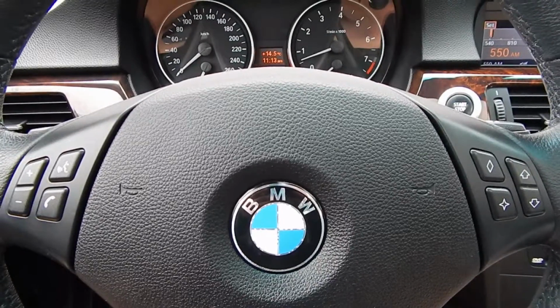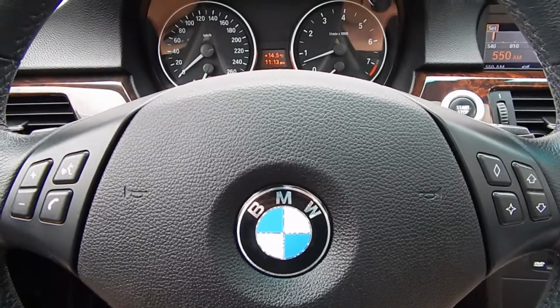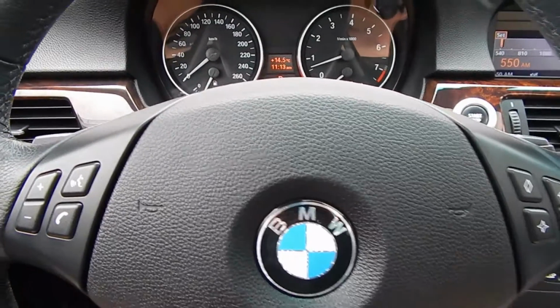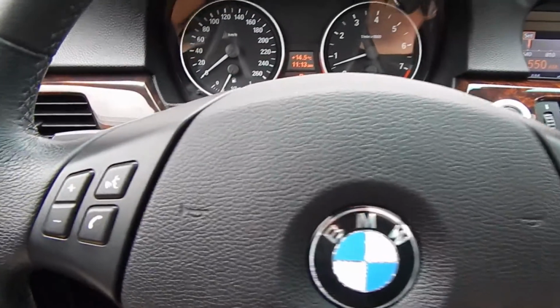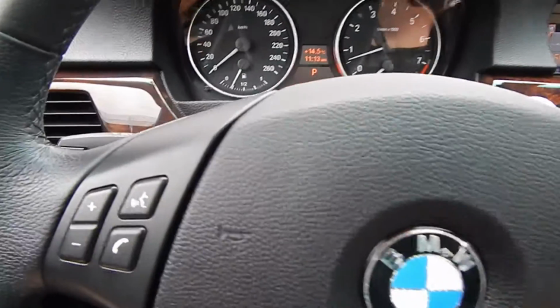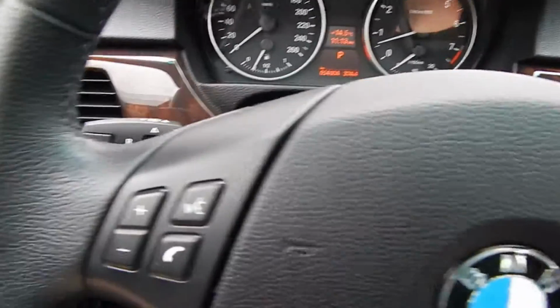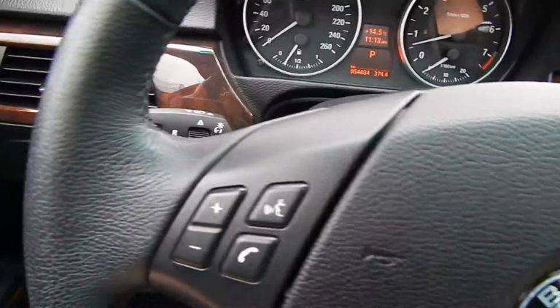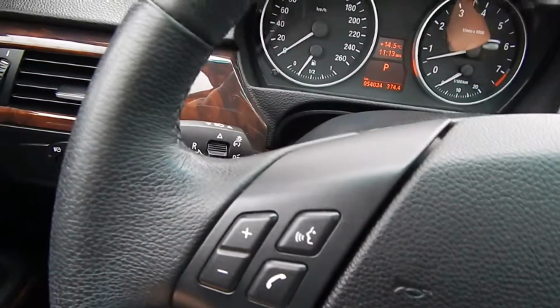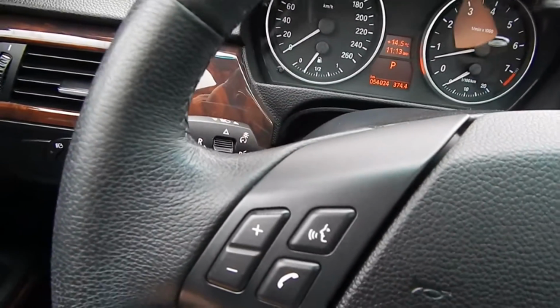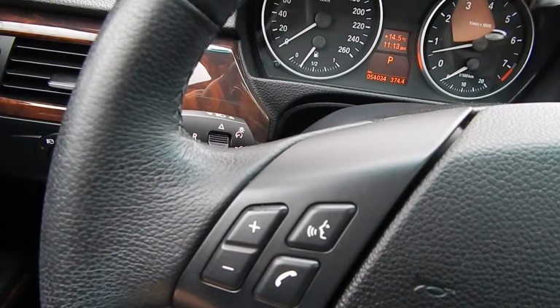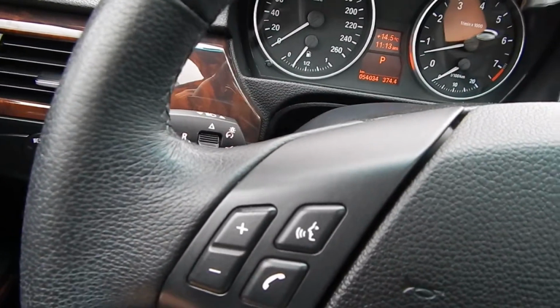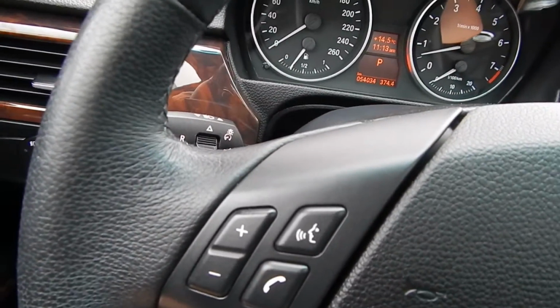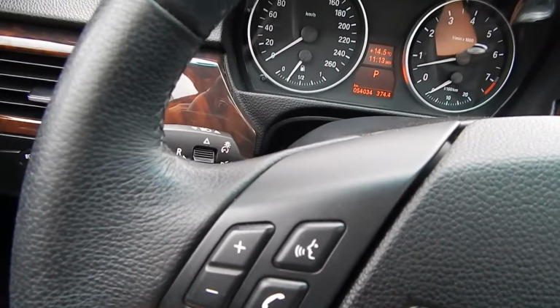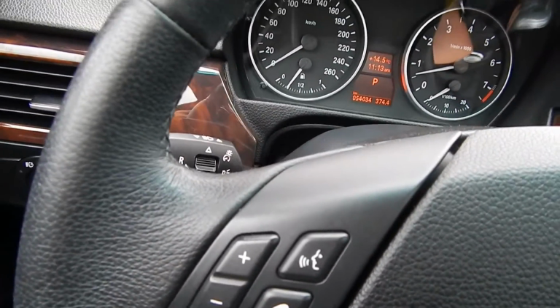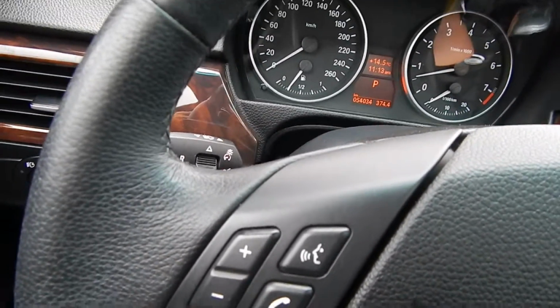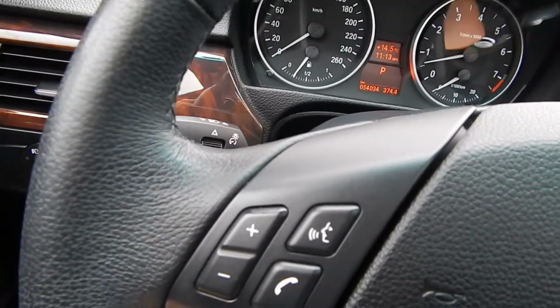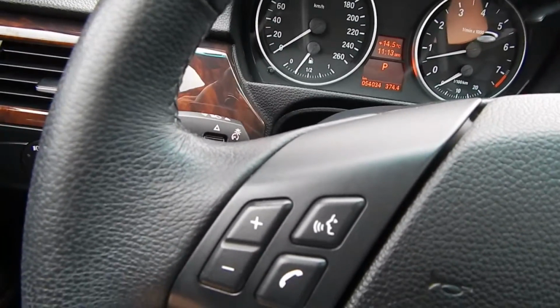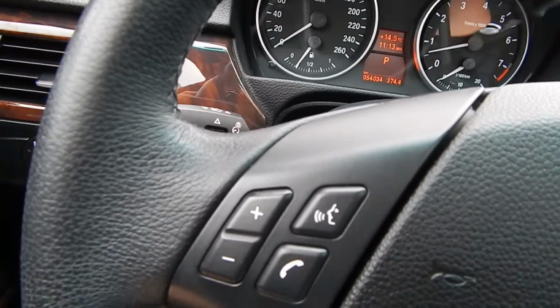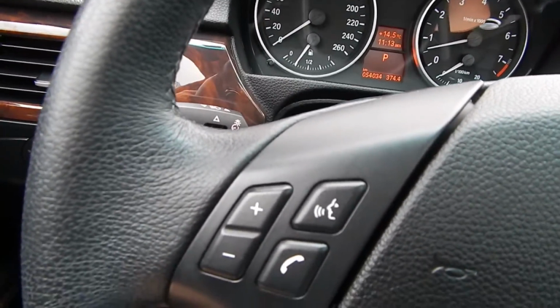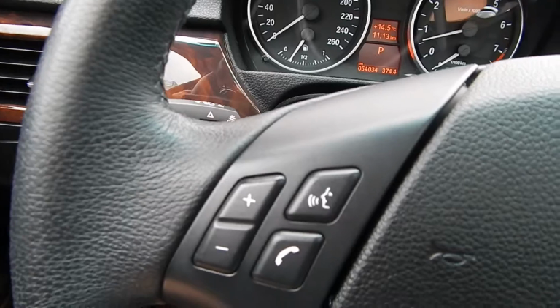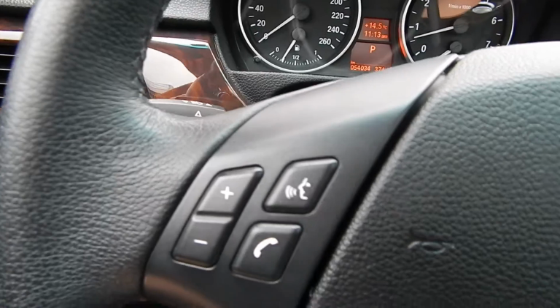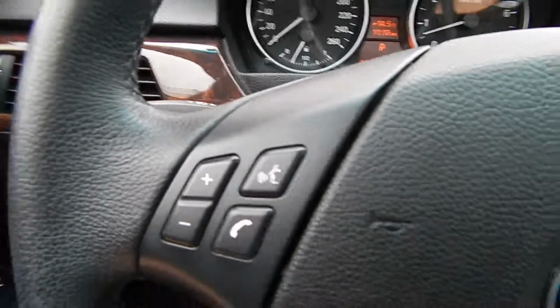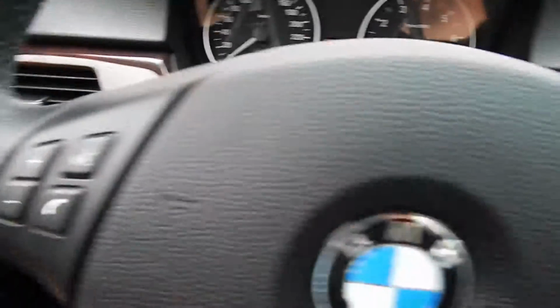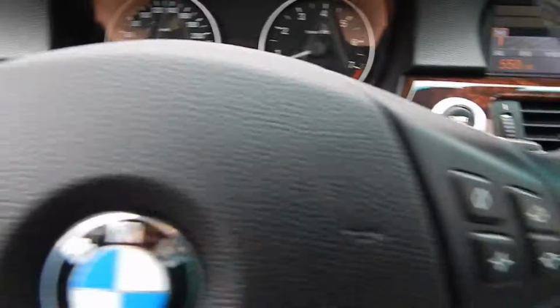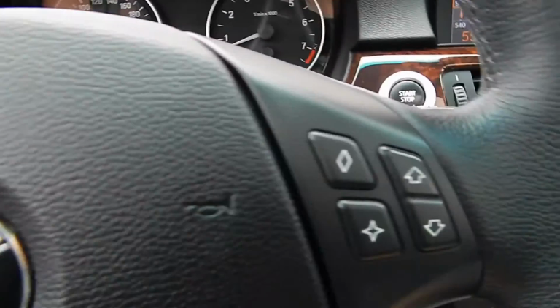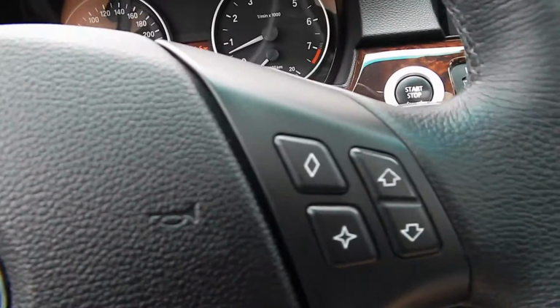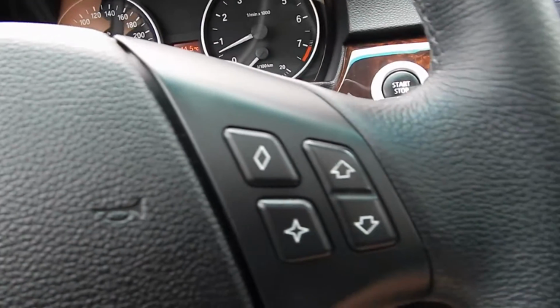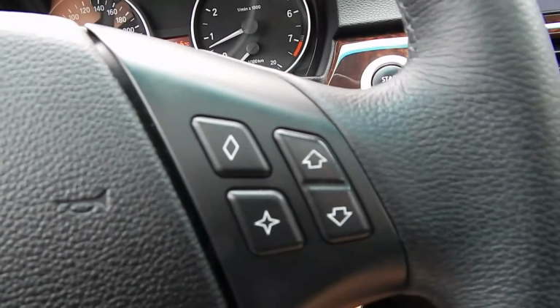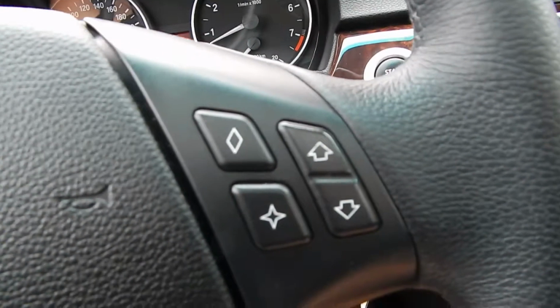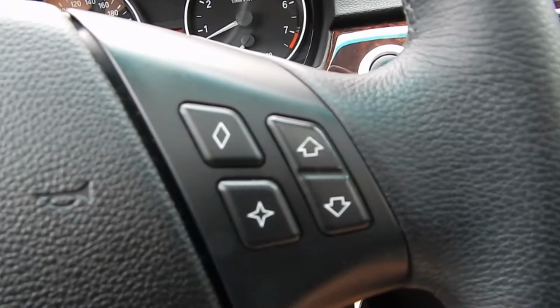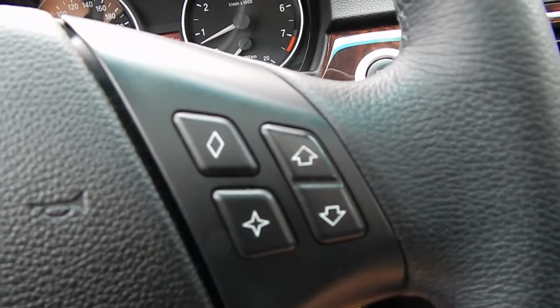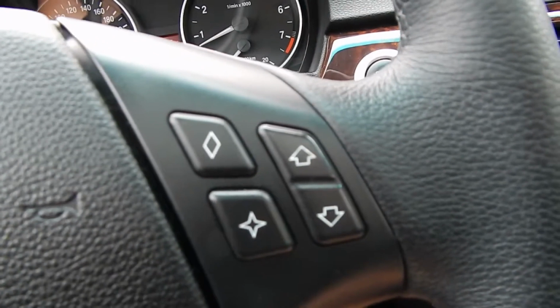On the steering wheel here we have hands-free audio controls, connectivity for your cell phone, and settings for the trip computer.